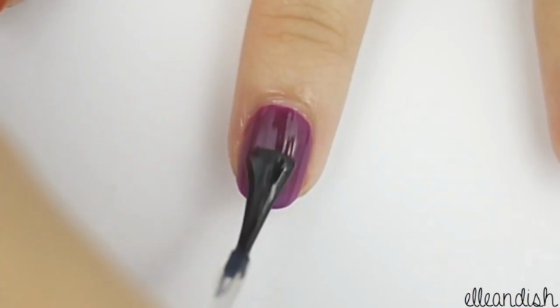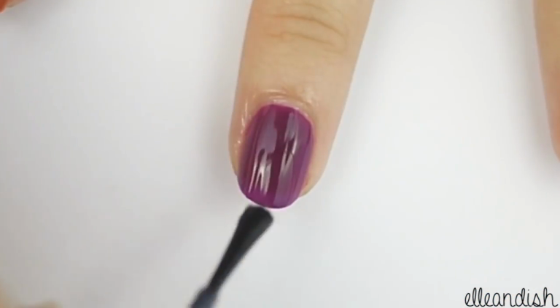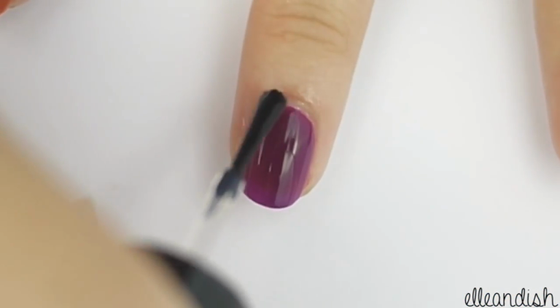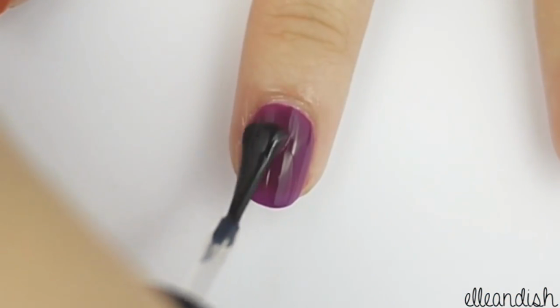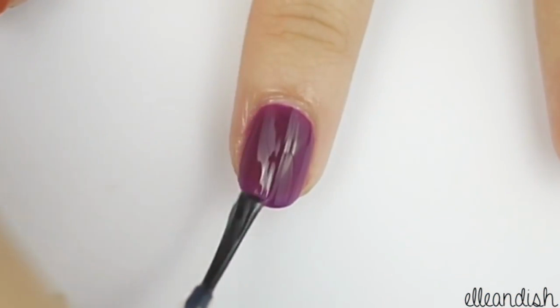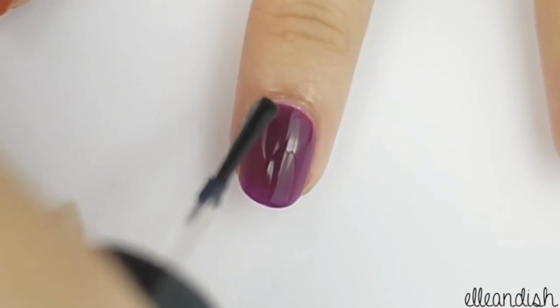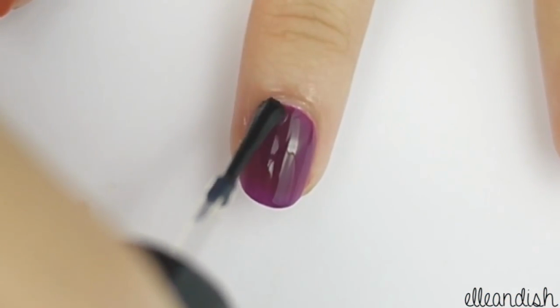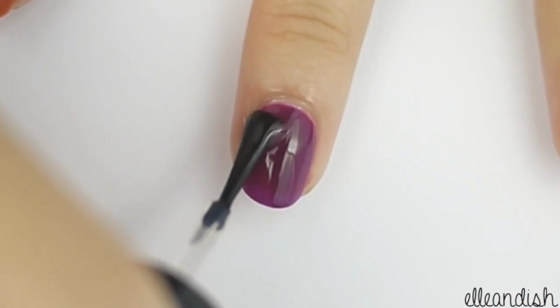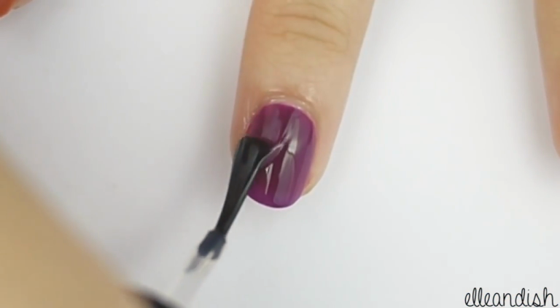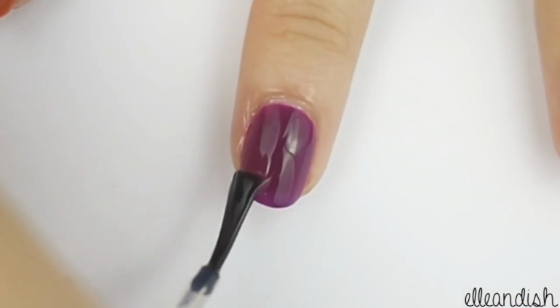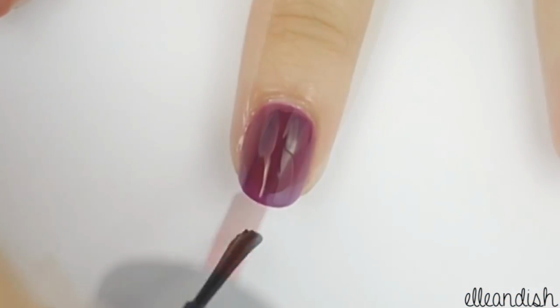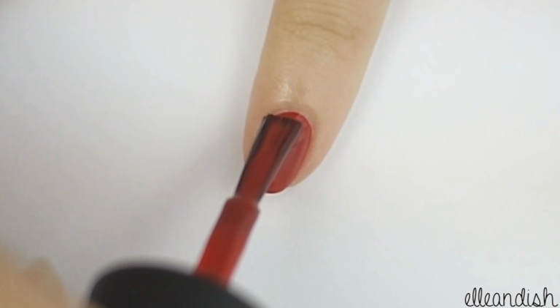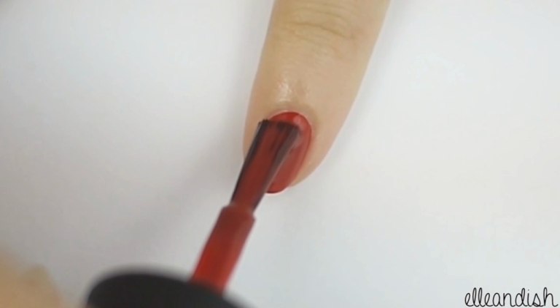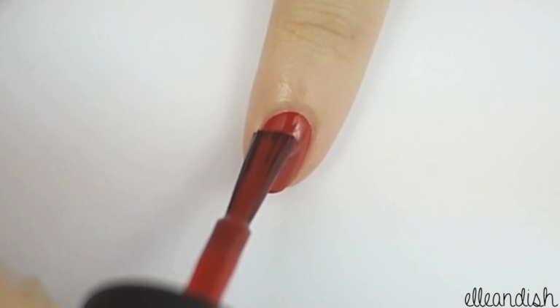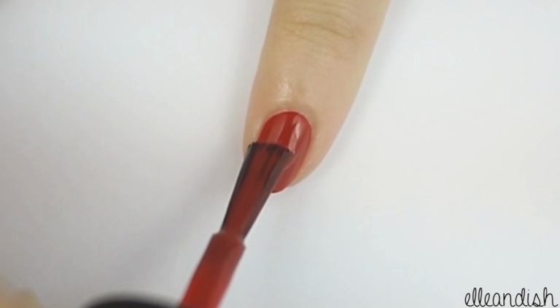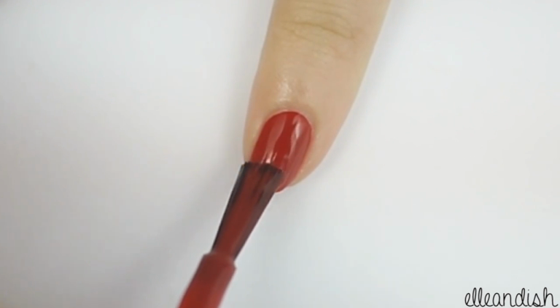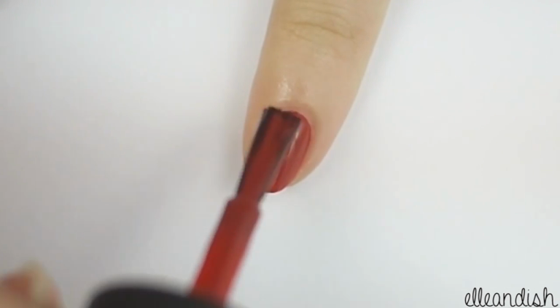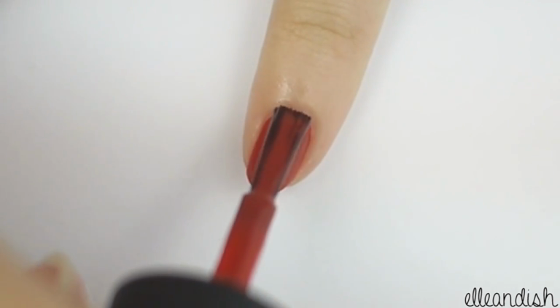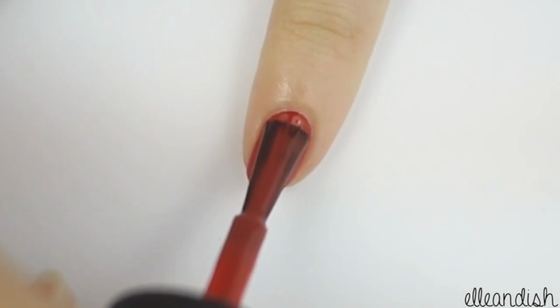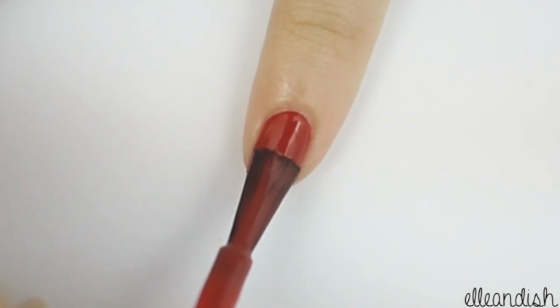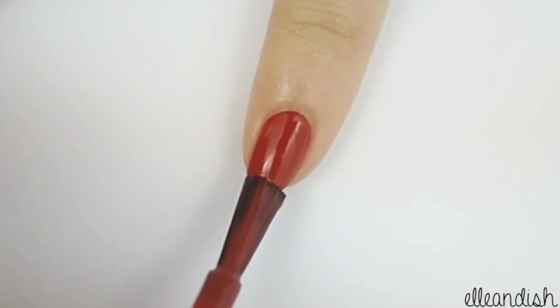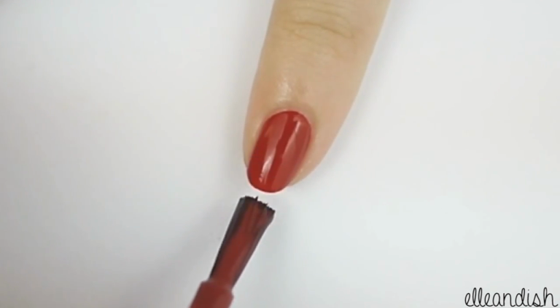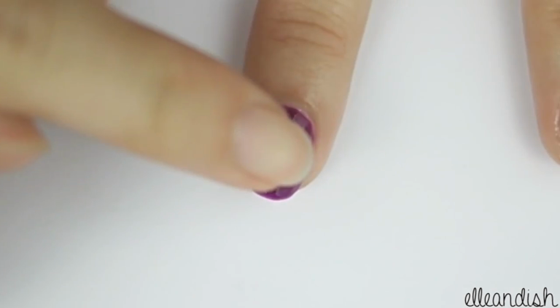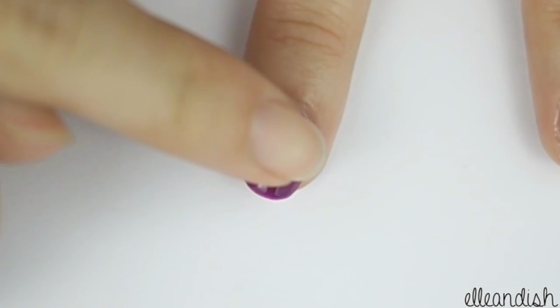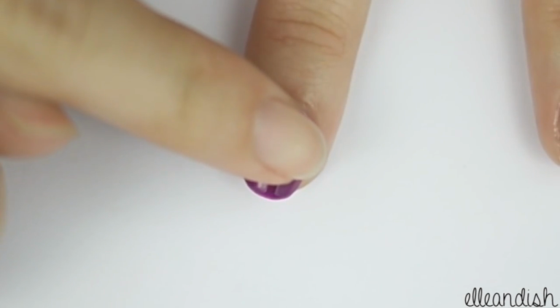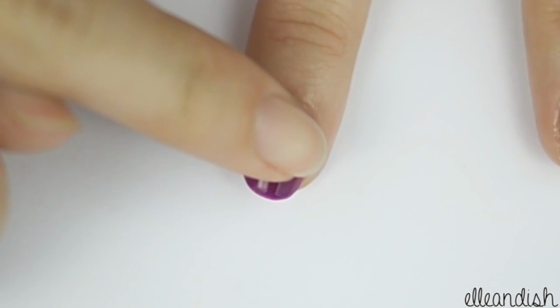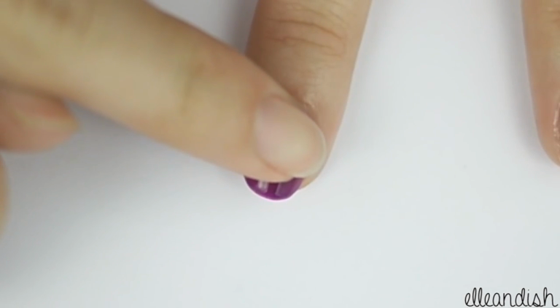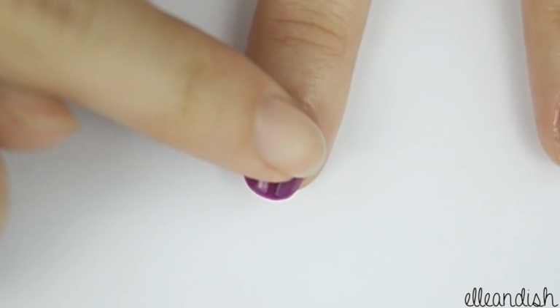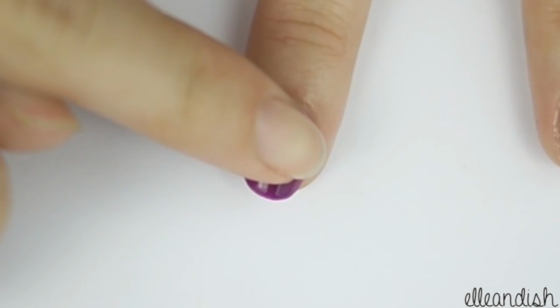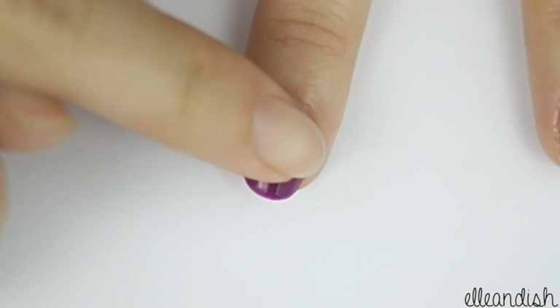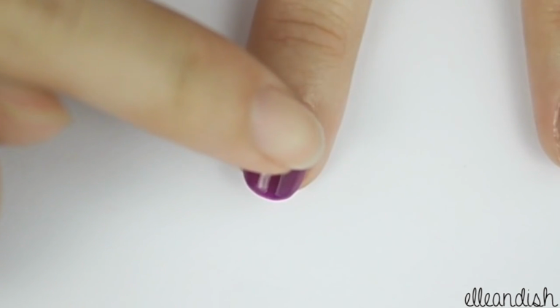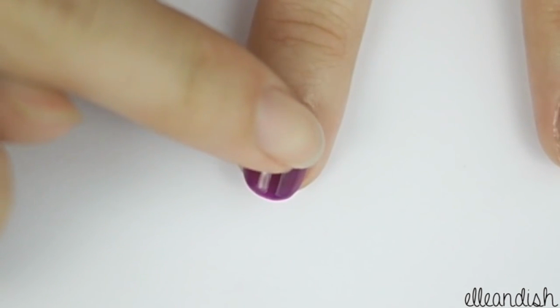Paint your middle finger purple and then paint your pinky nail with red polish. While the nails are still wet, apply a gold stud on top.